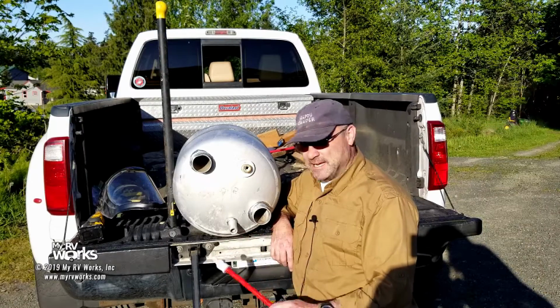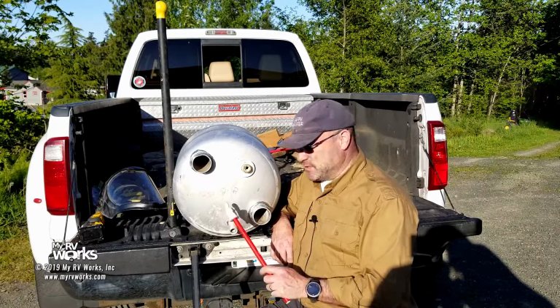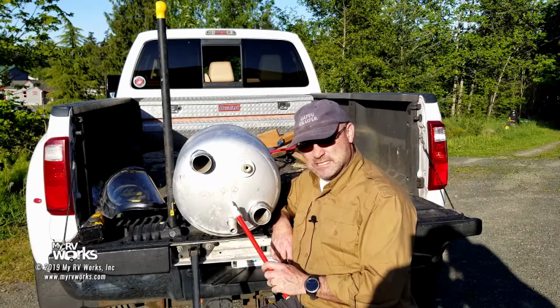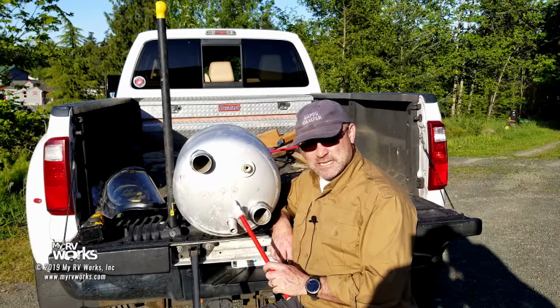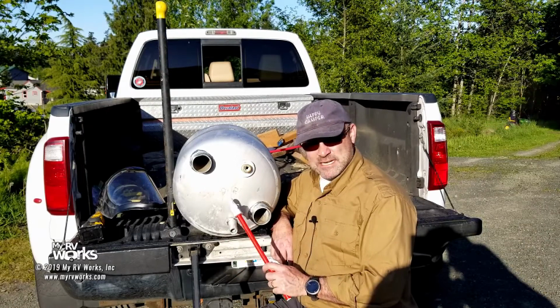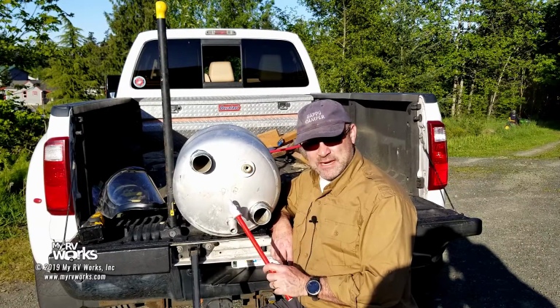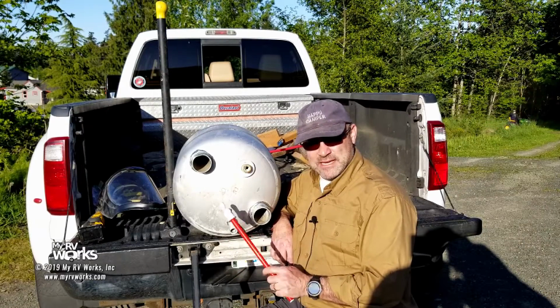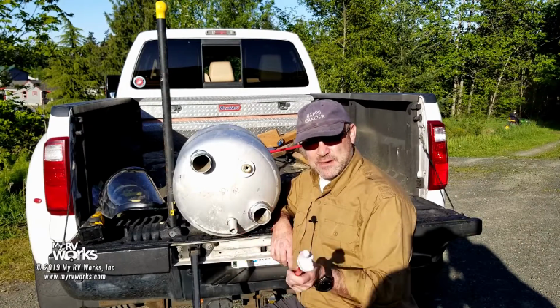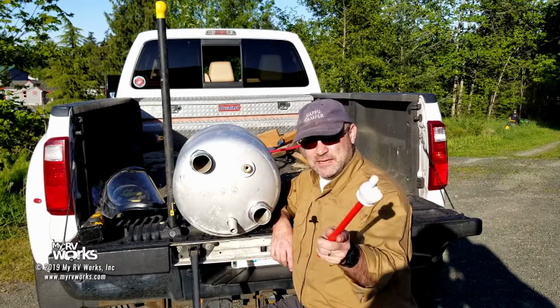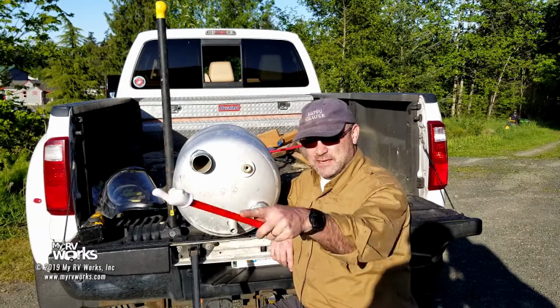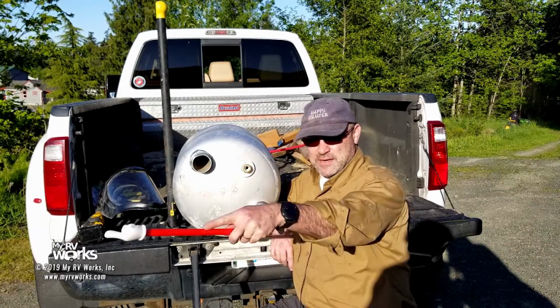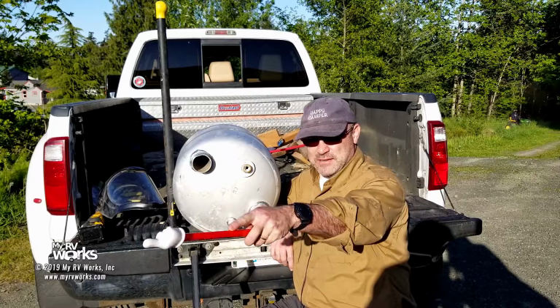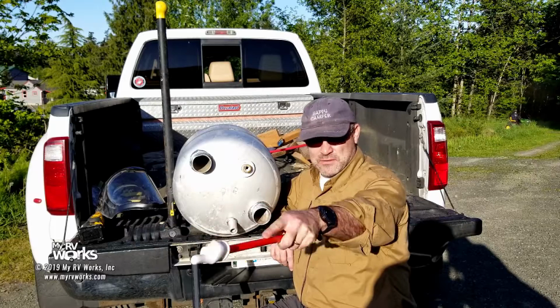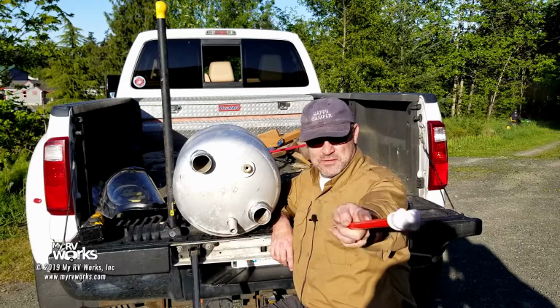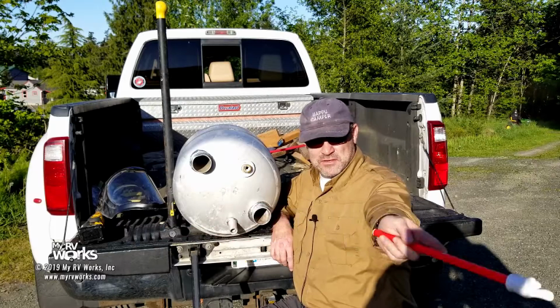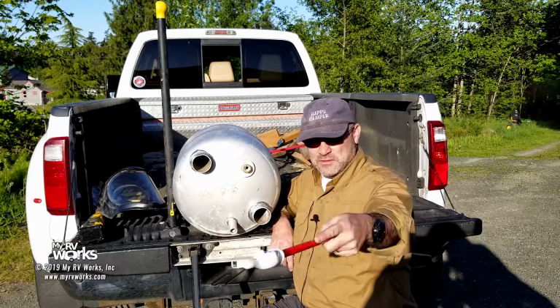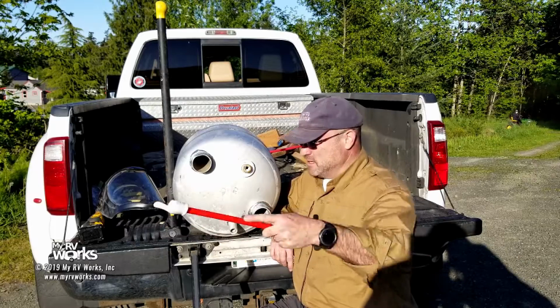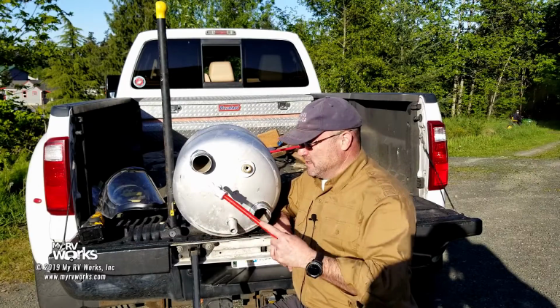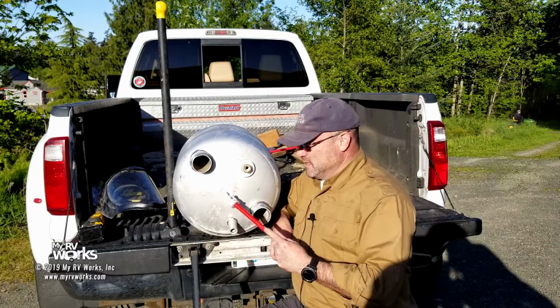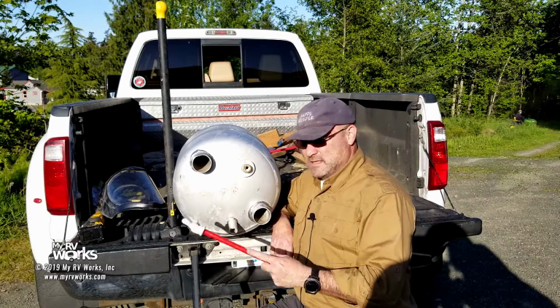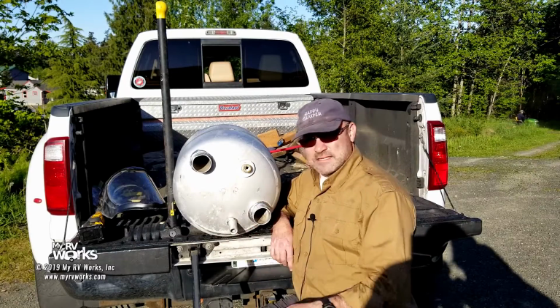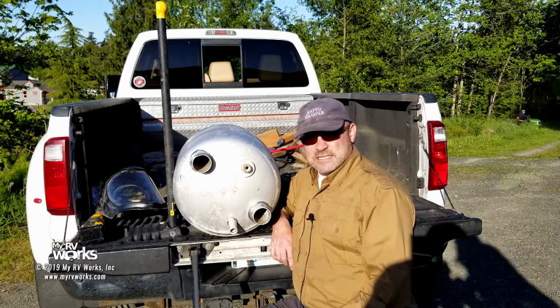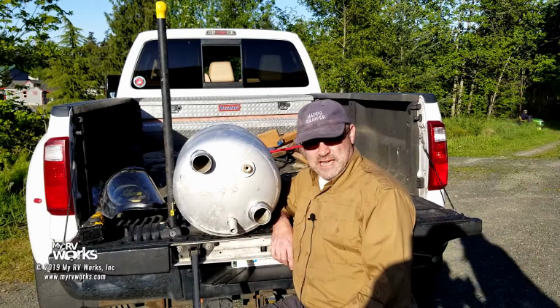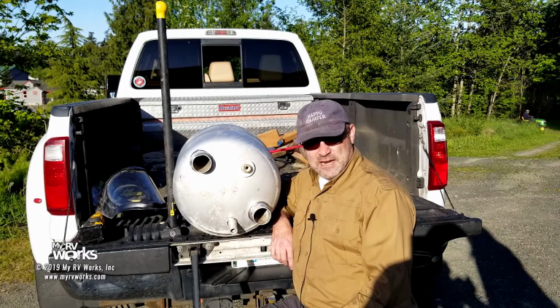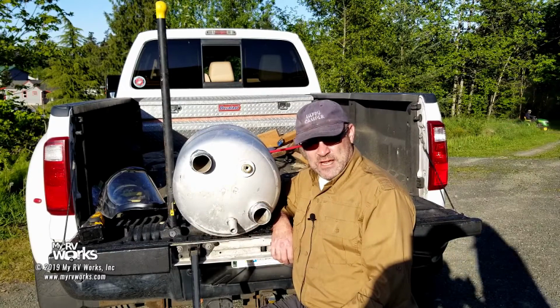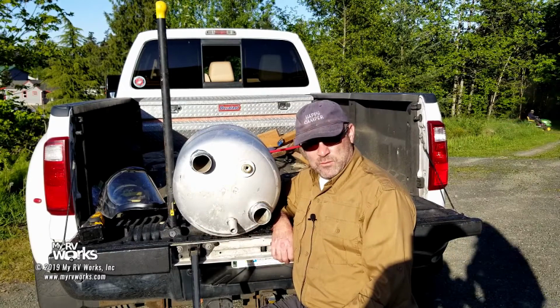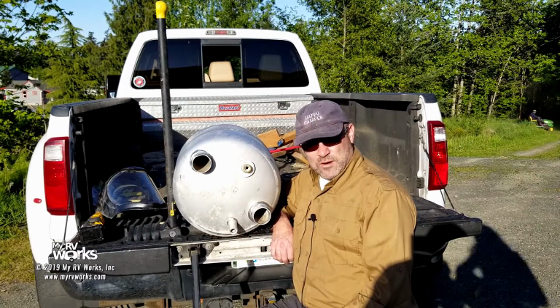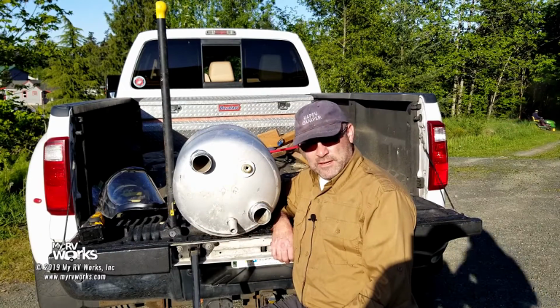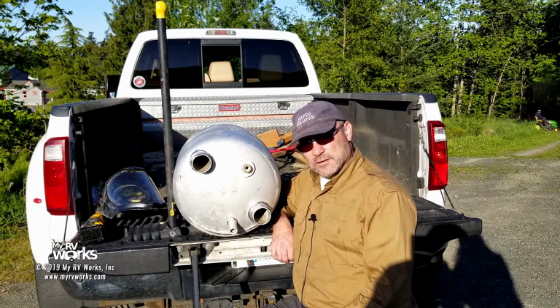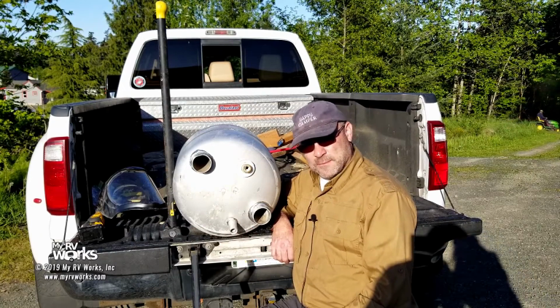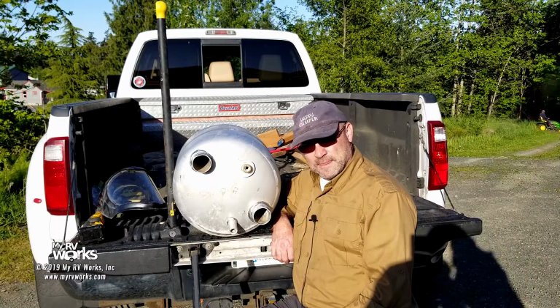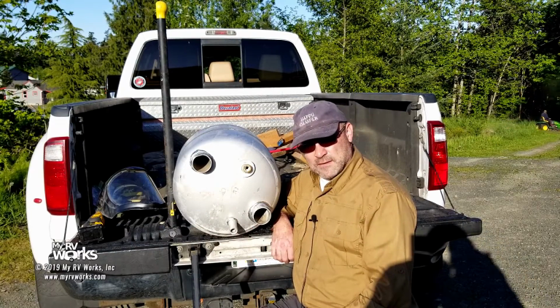And guess what this is? Anybody? Bueller? This is a tank out of an Atwood water heater.